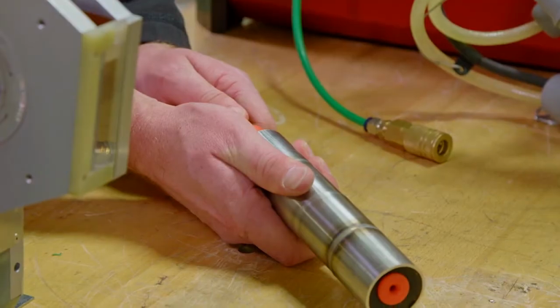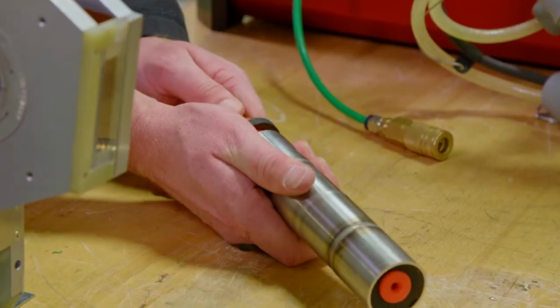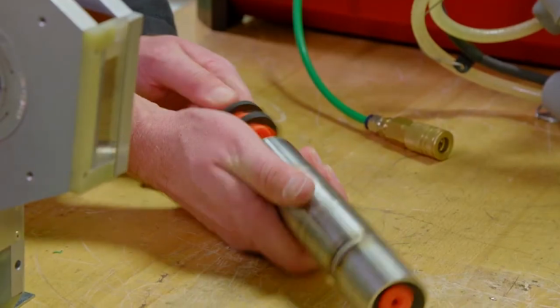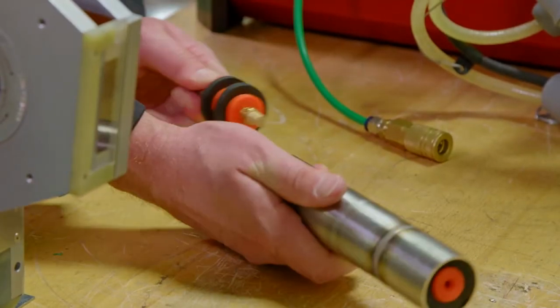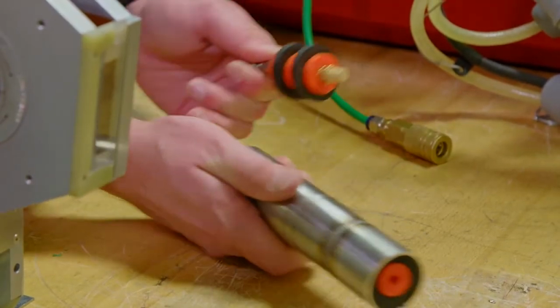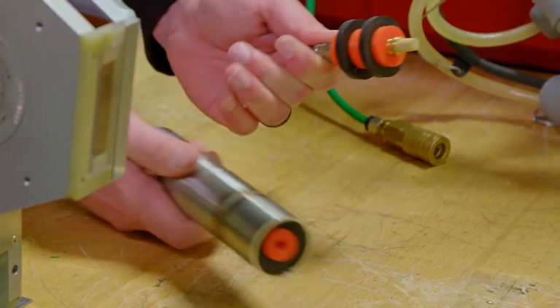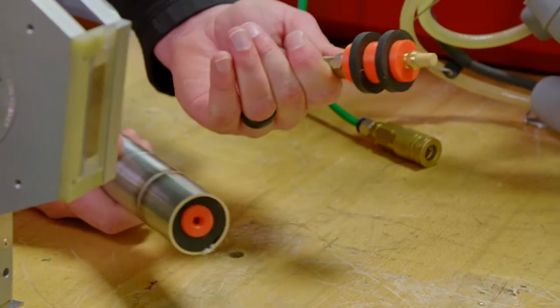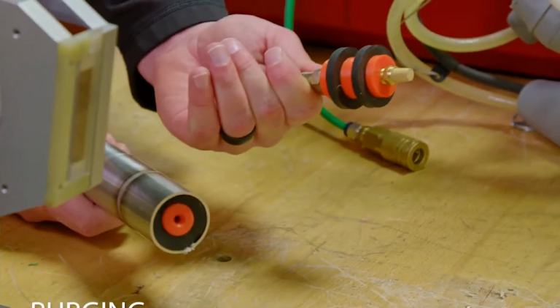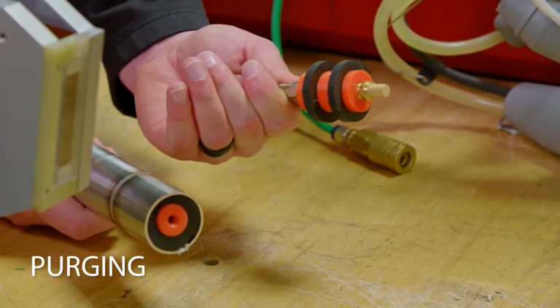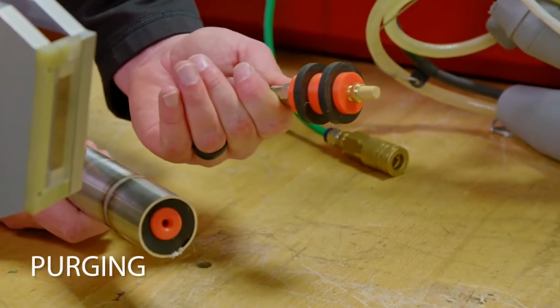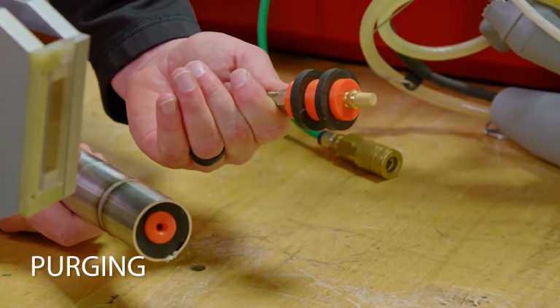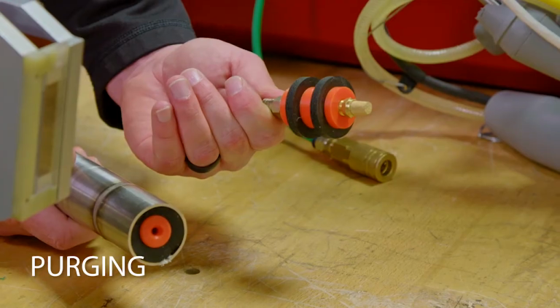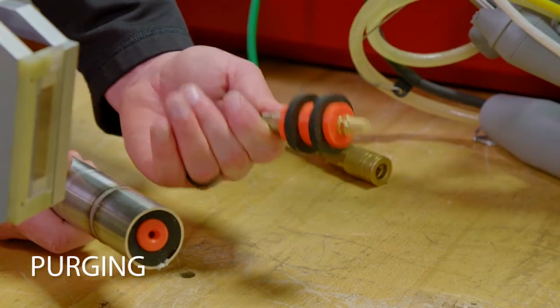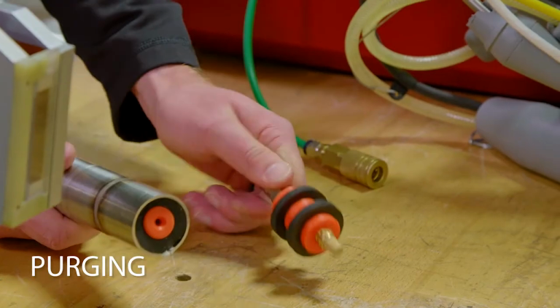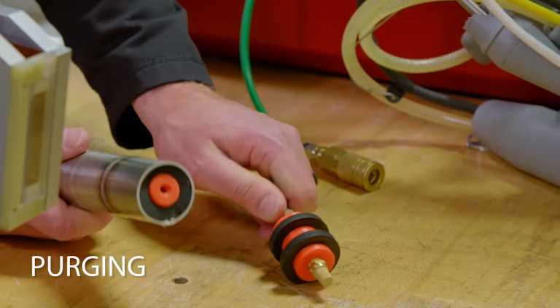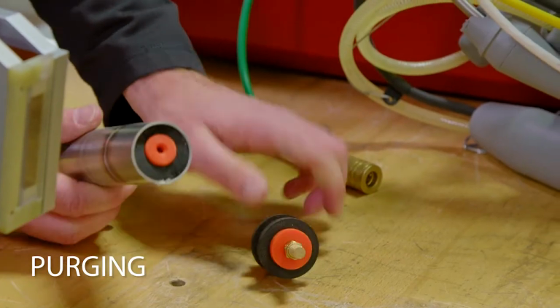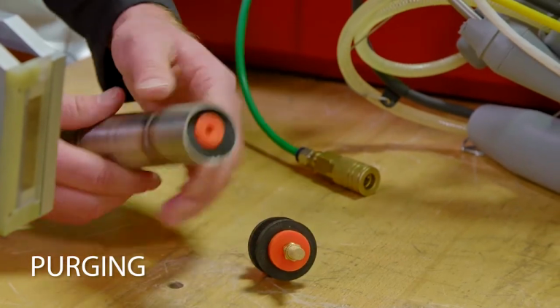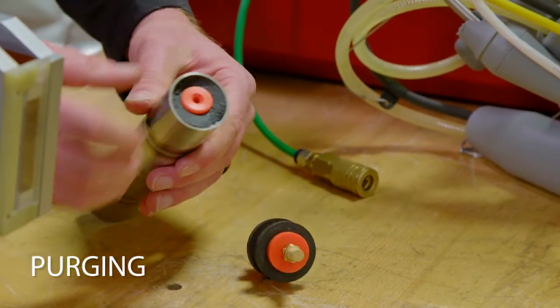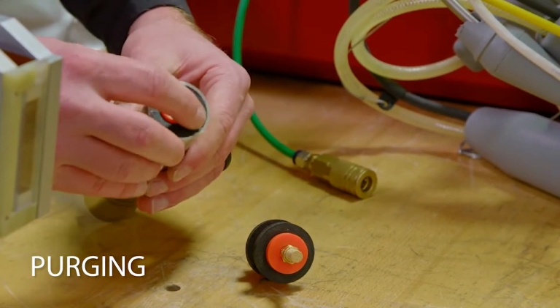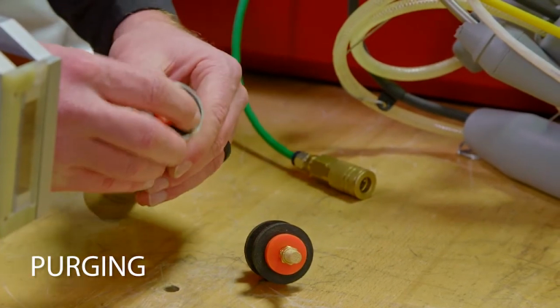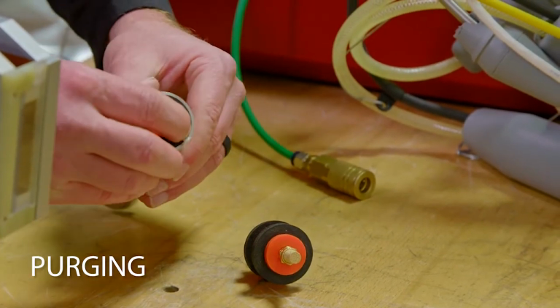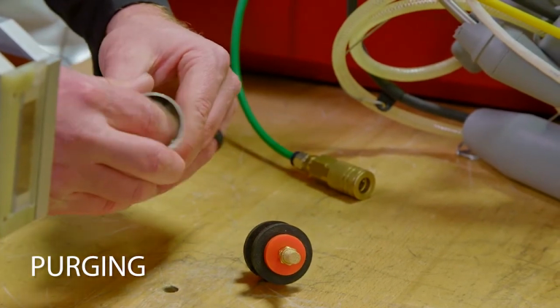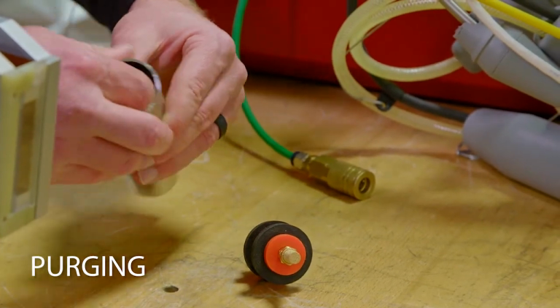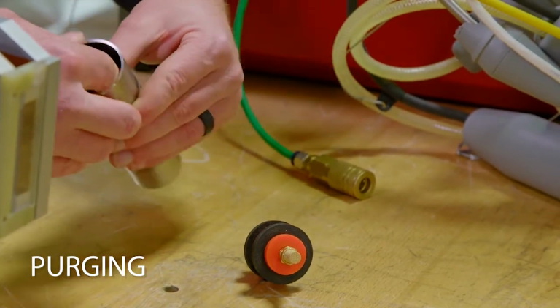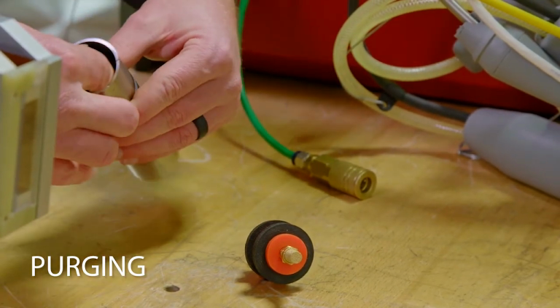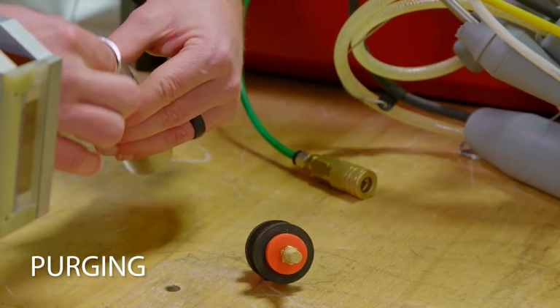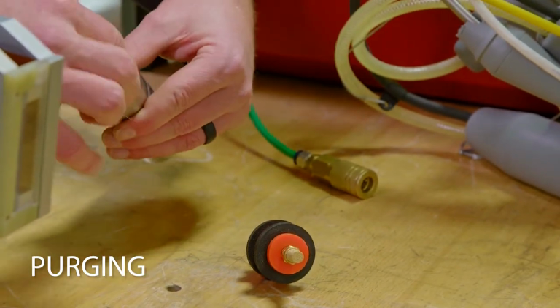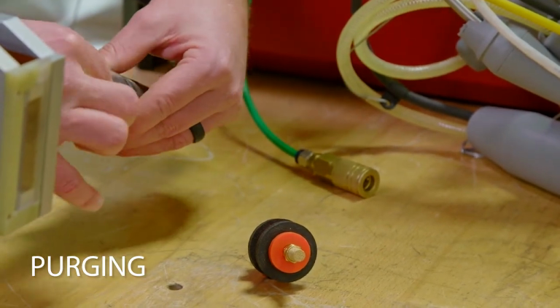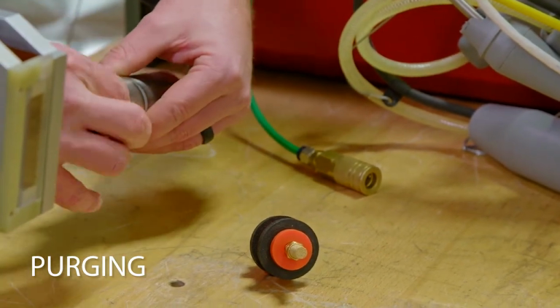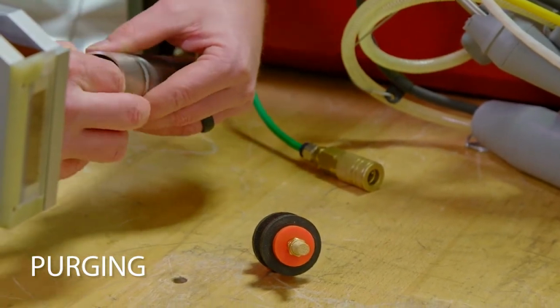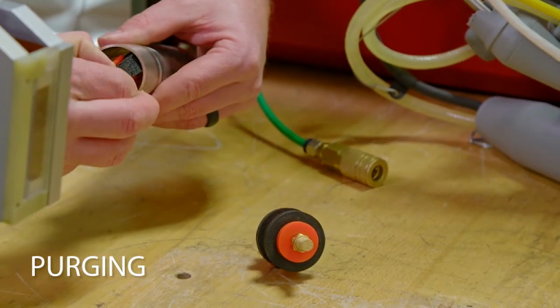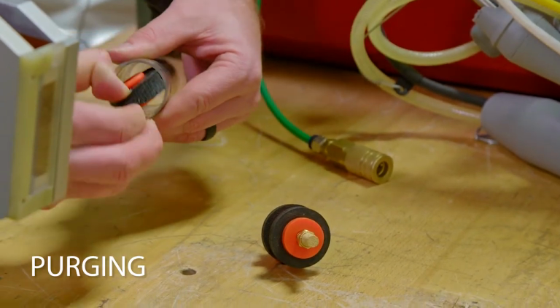To prevent sugaring, oxygen must be removed from the ID of the workpiece. Here, we're using purge plugs.